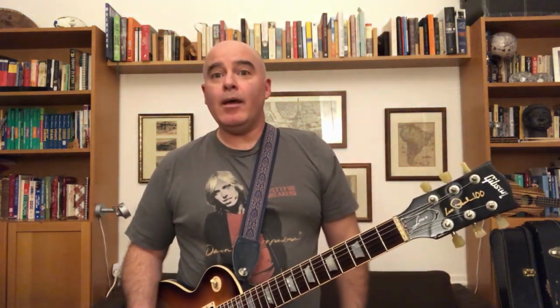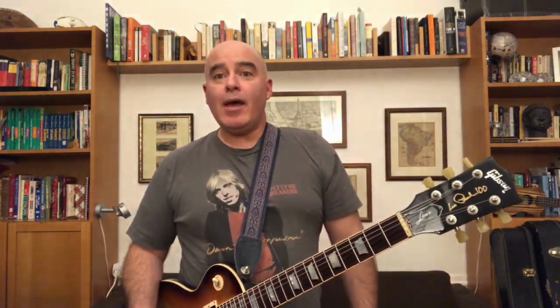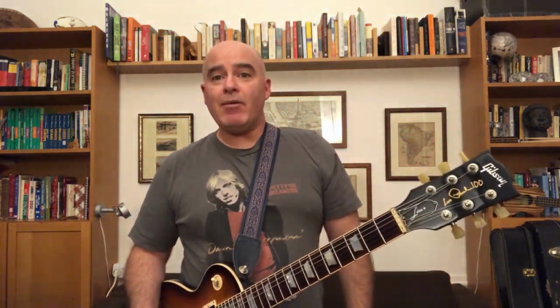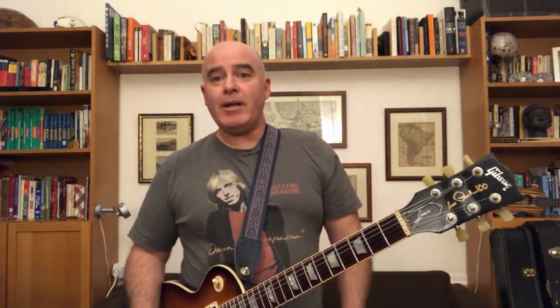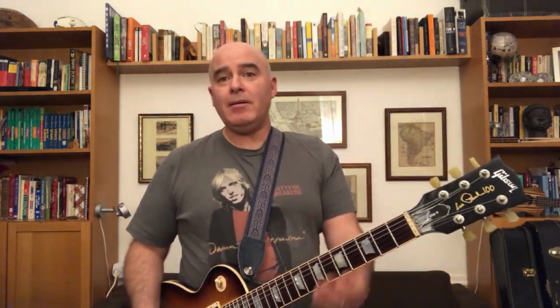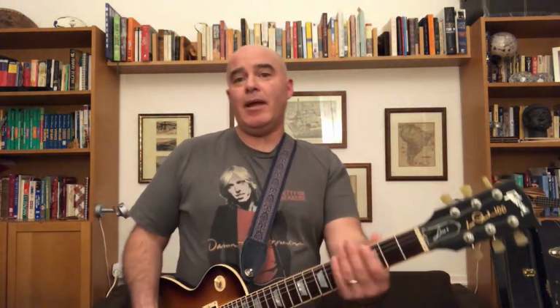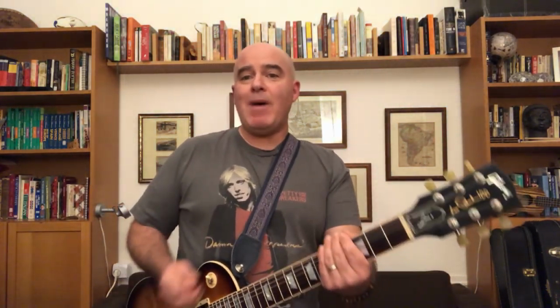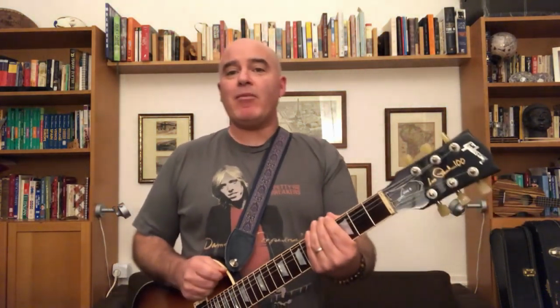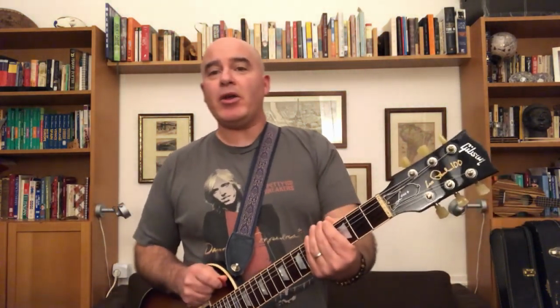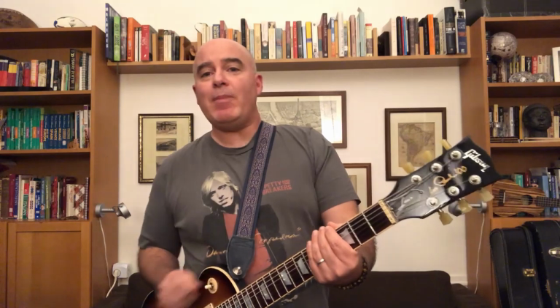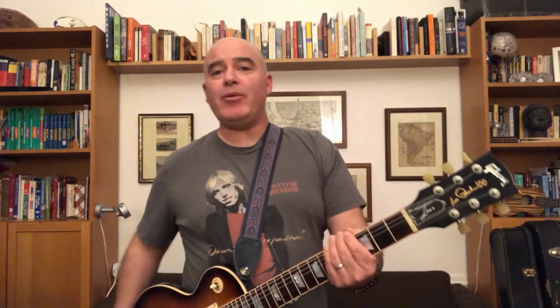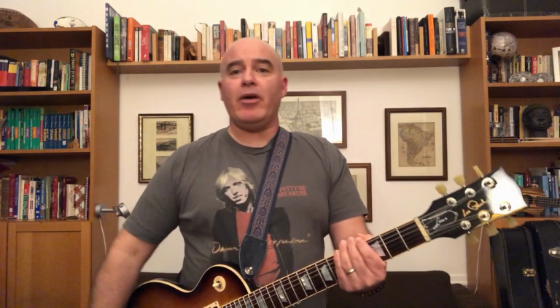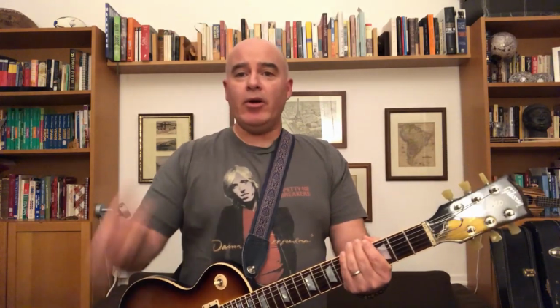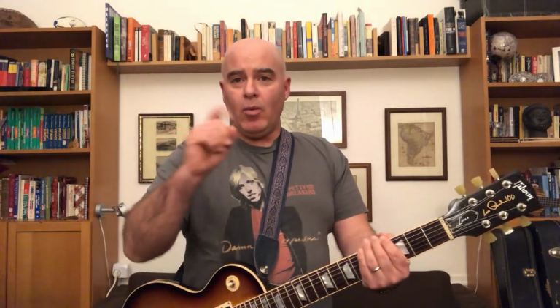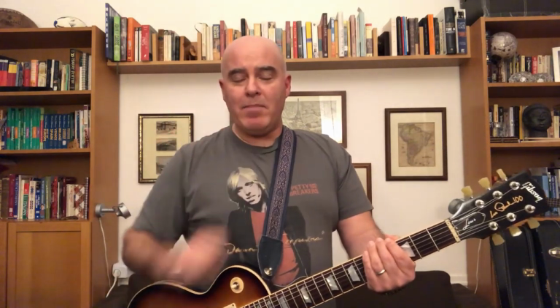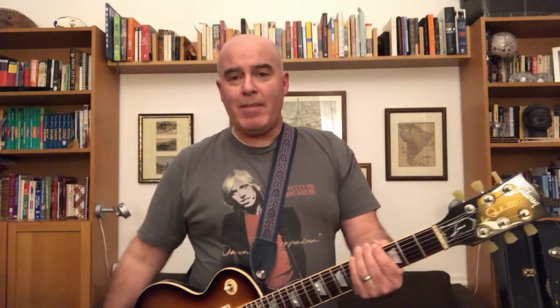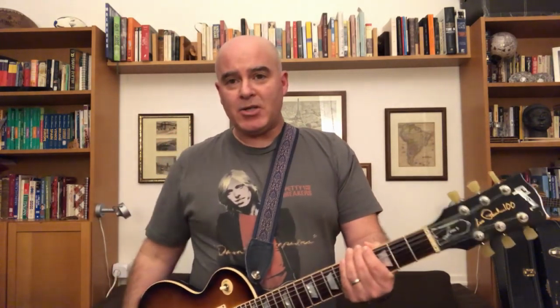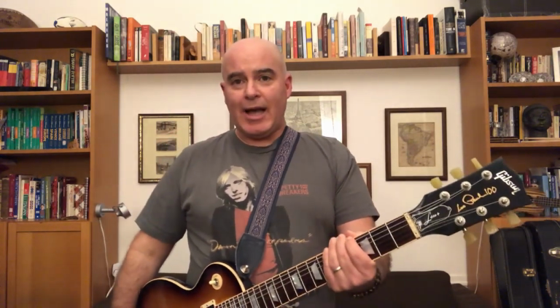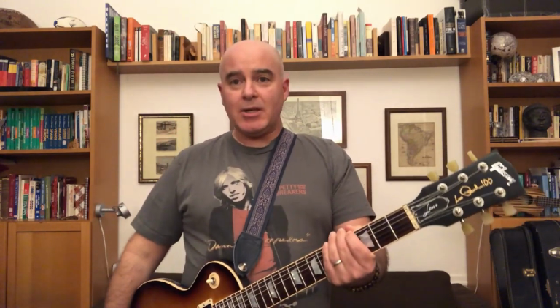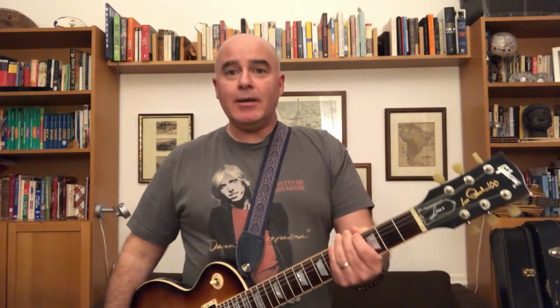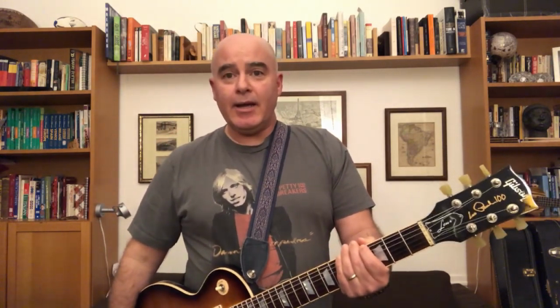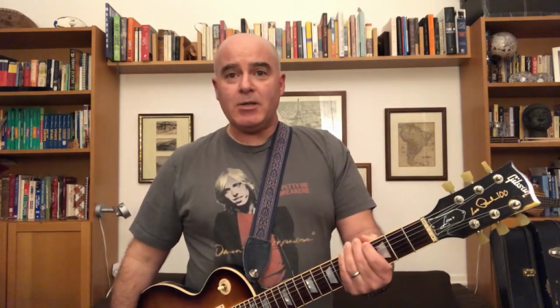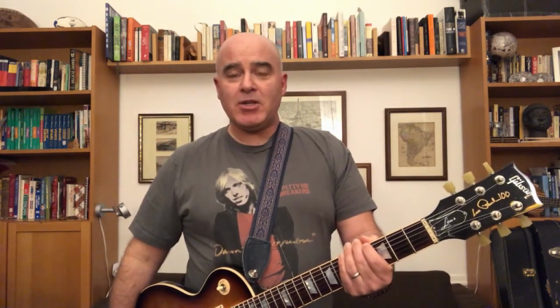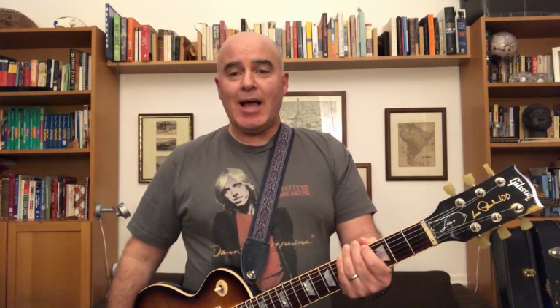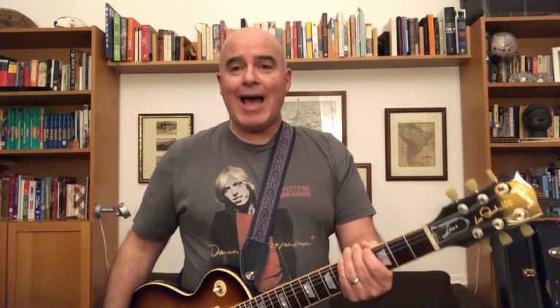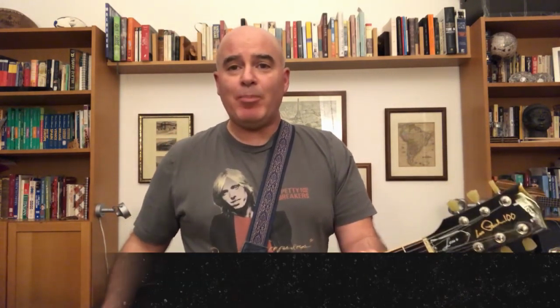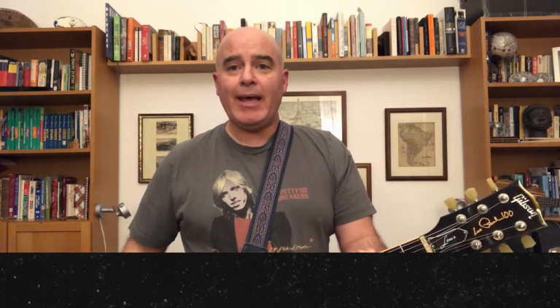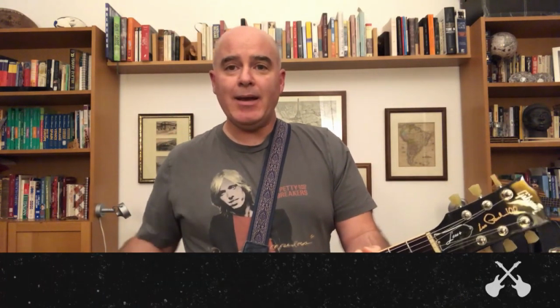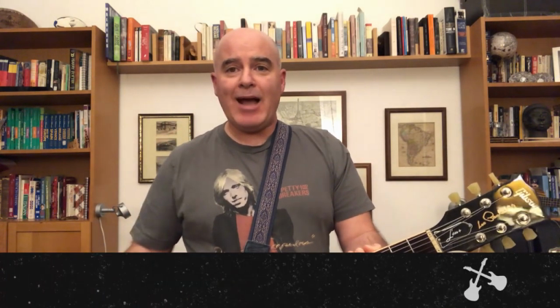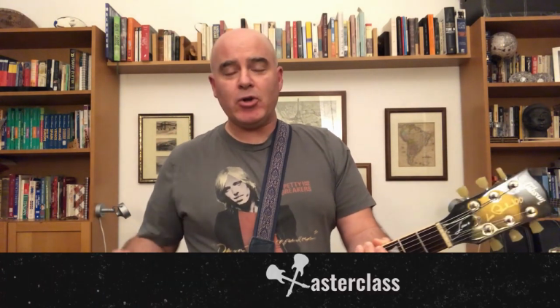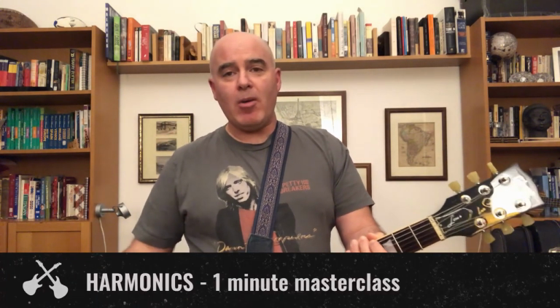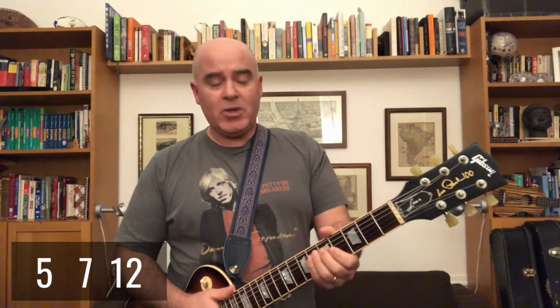Hey everybody, it's Matt from Rock U back with another one-minute masterclass. Today's masterclass: how to play natural harmonics.